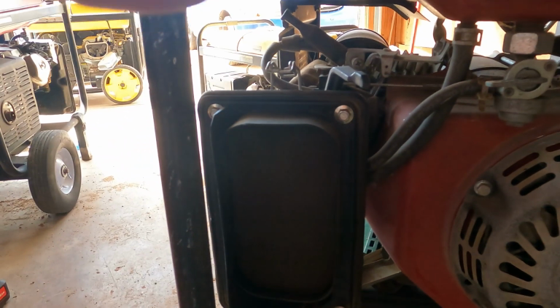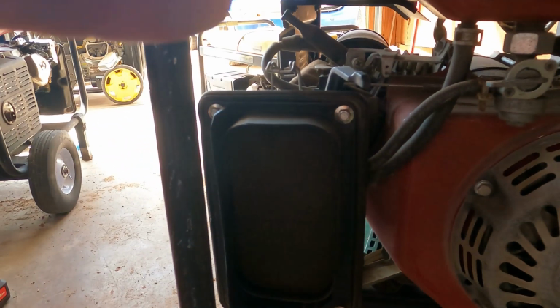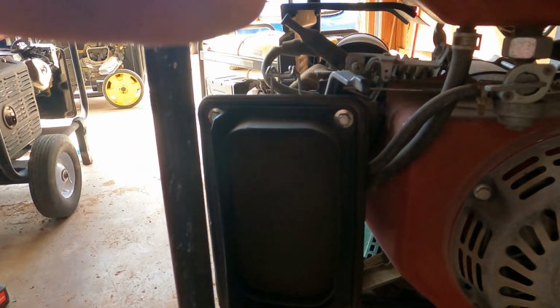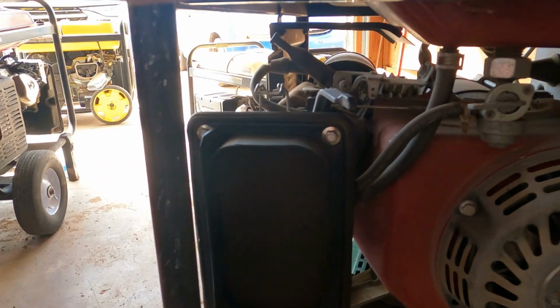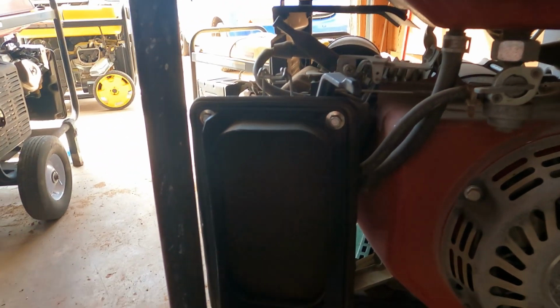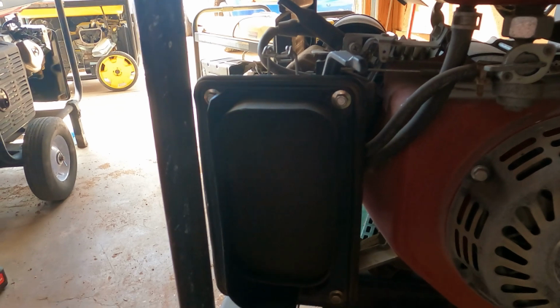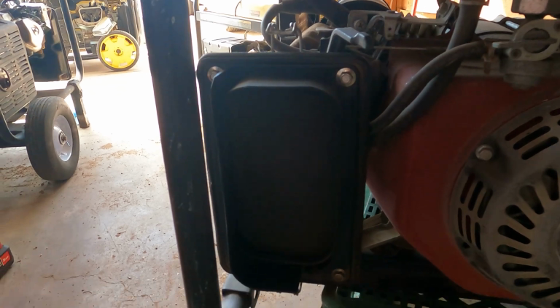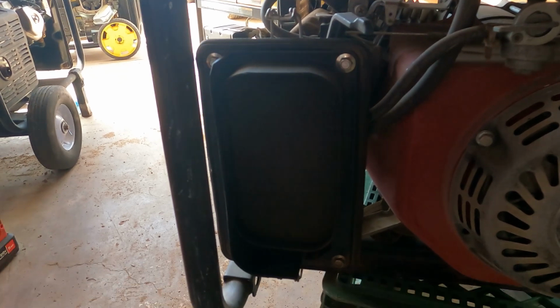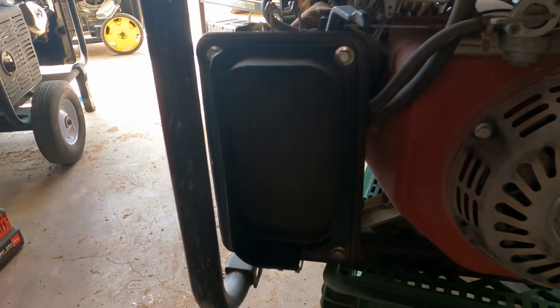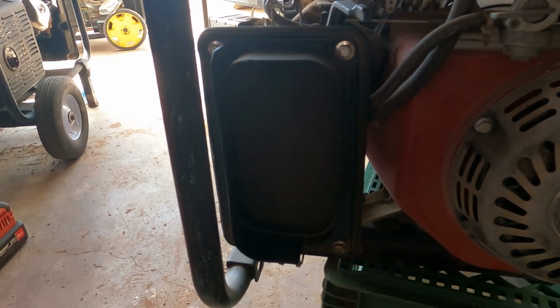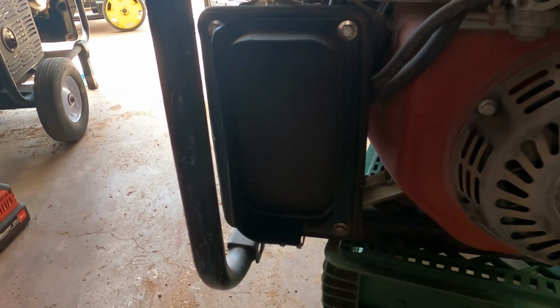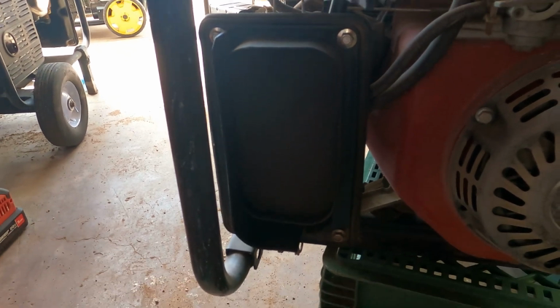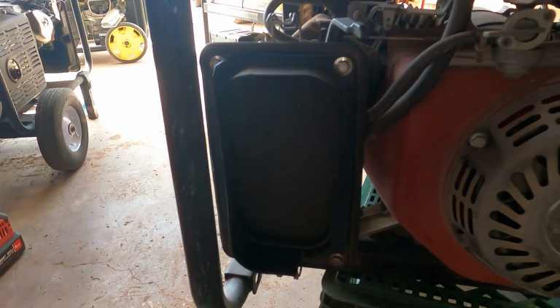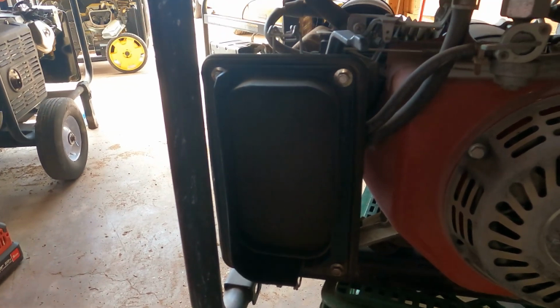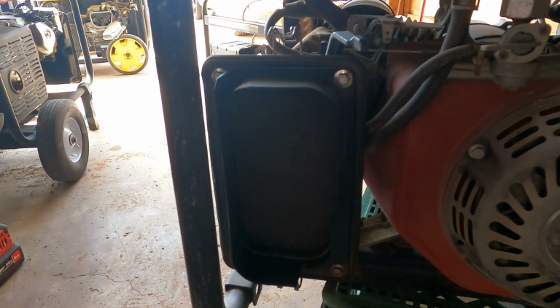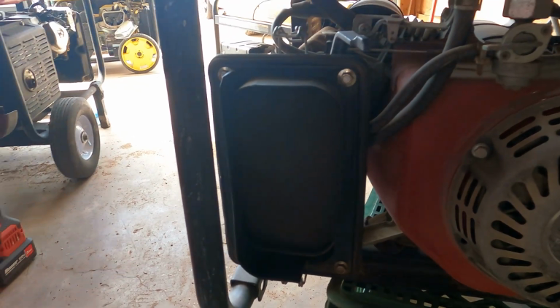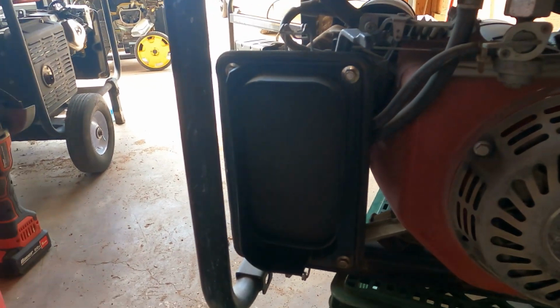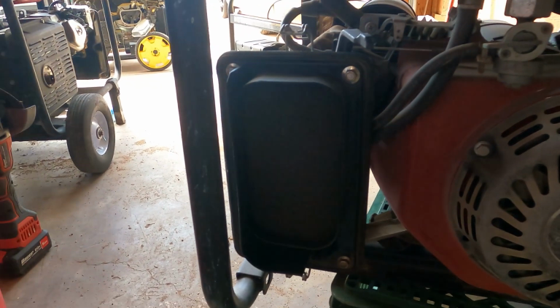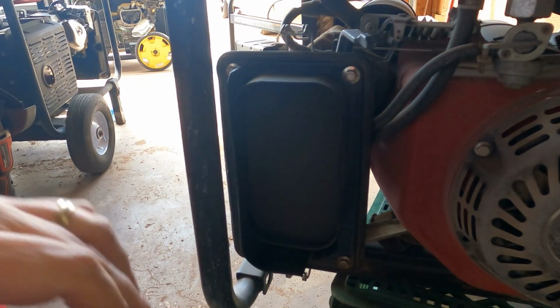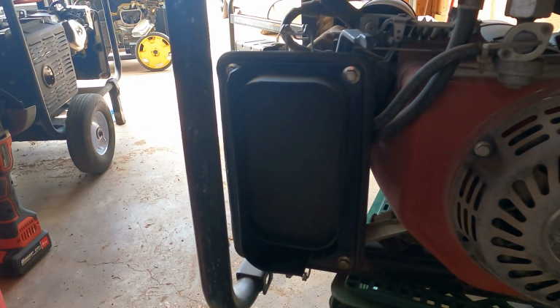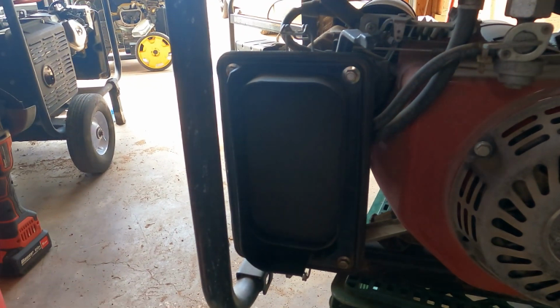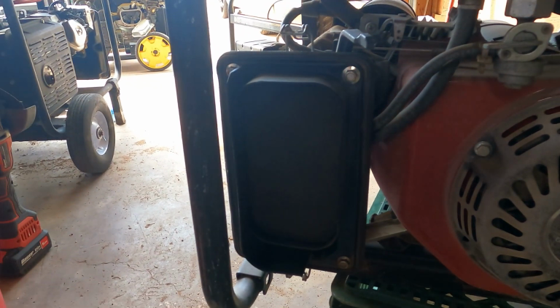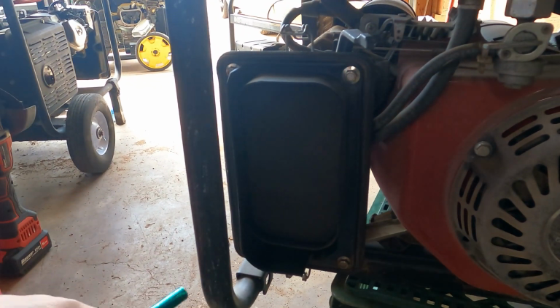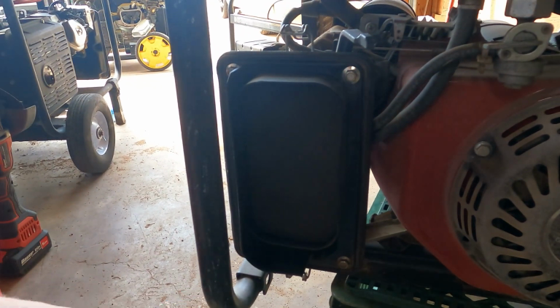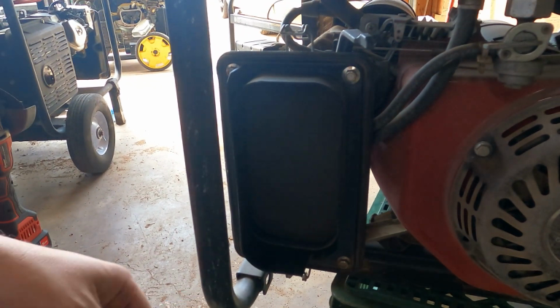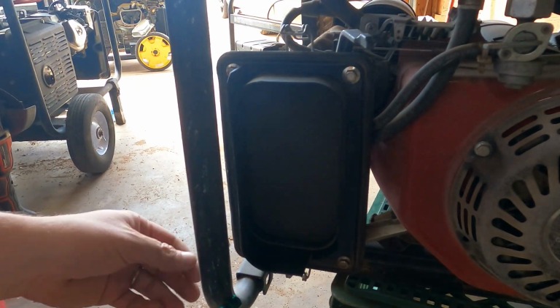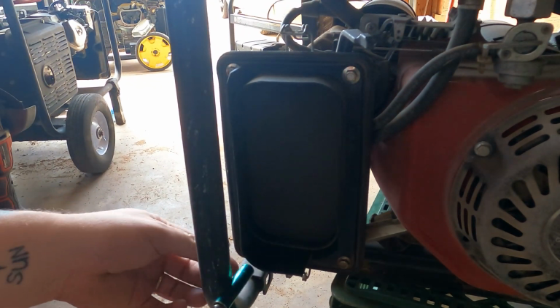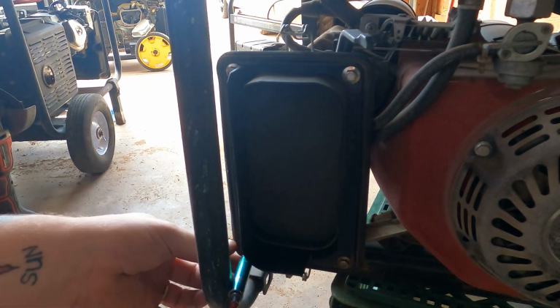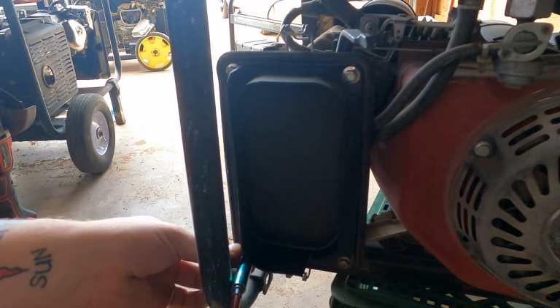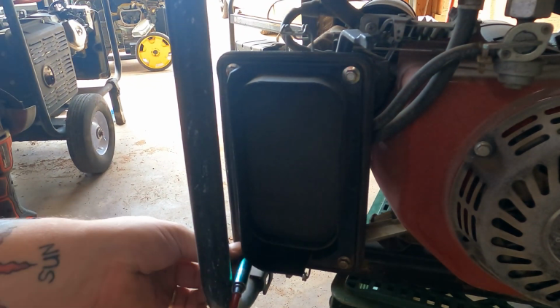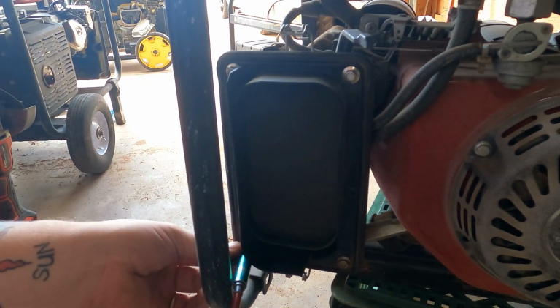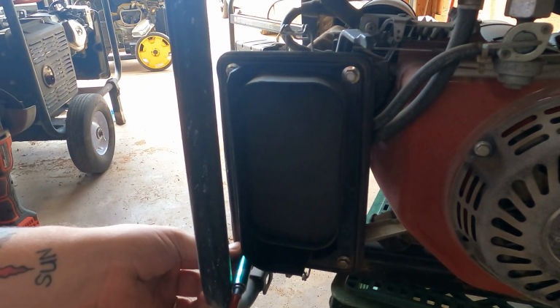It is generator season for sure, because everybody's bringing me their generators now.